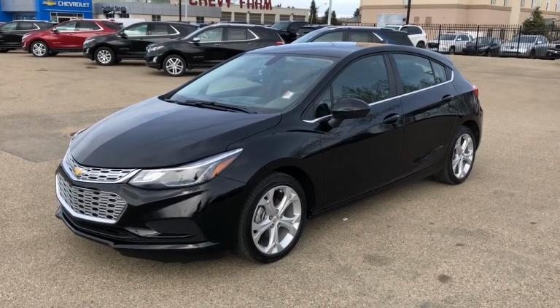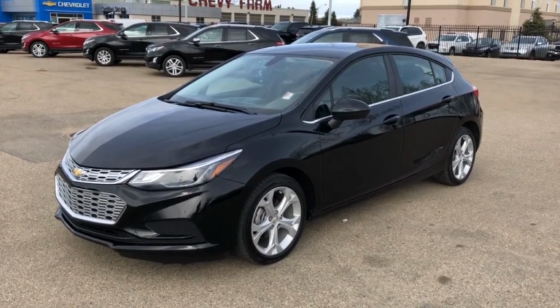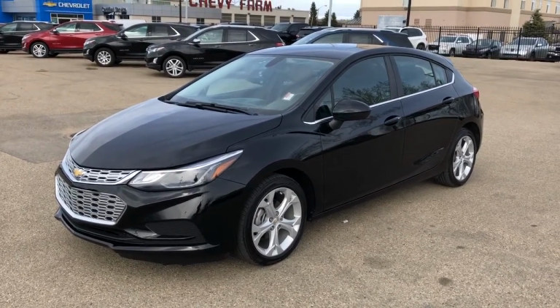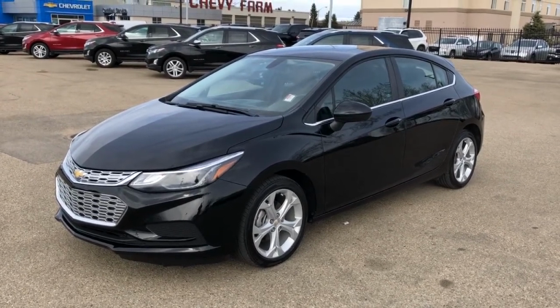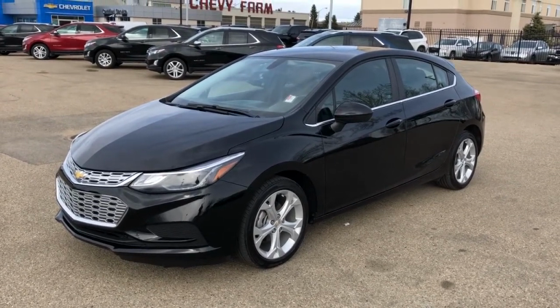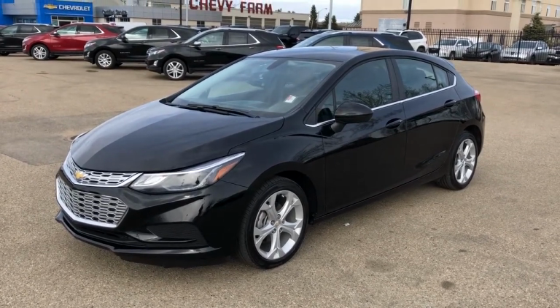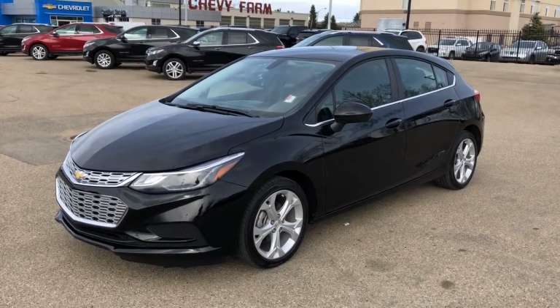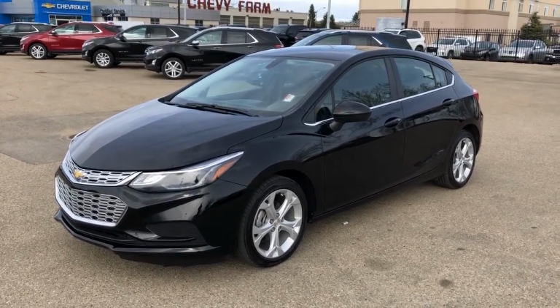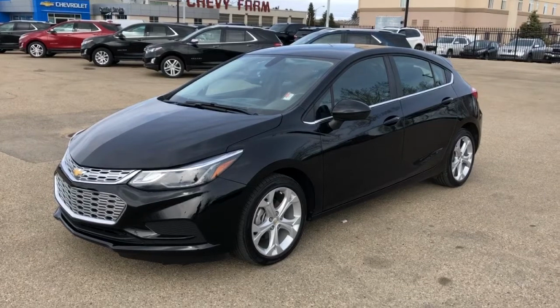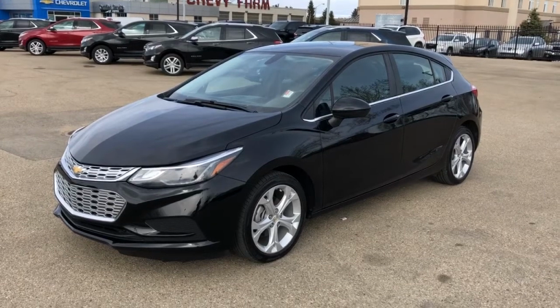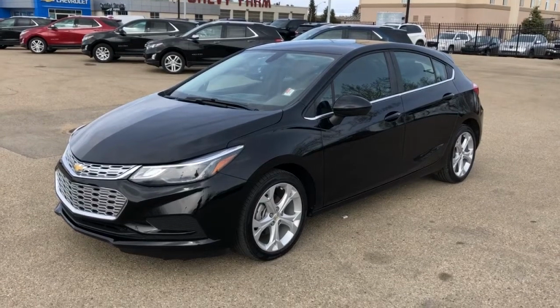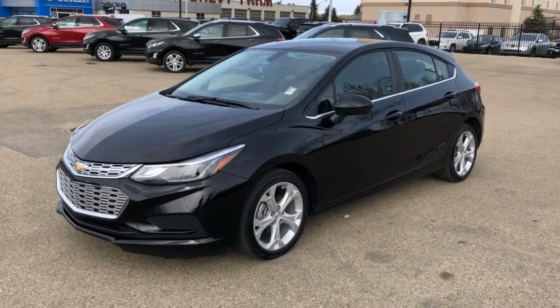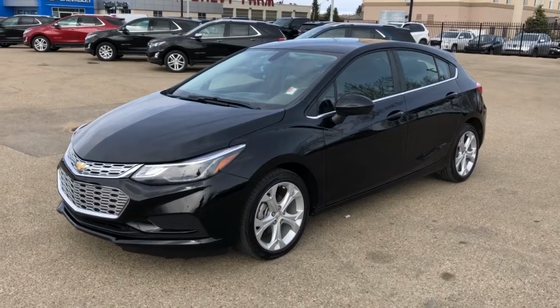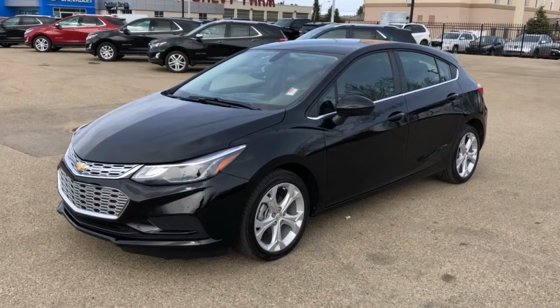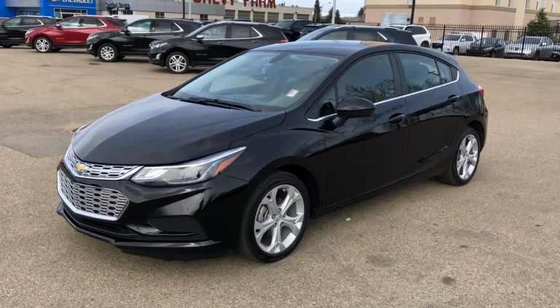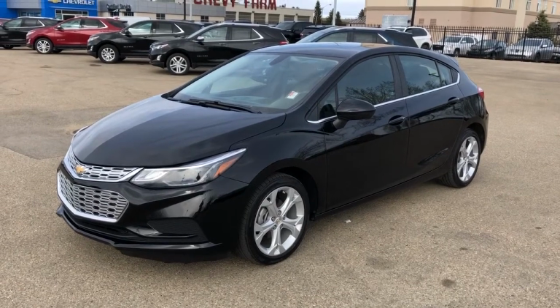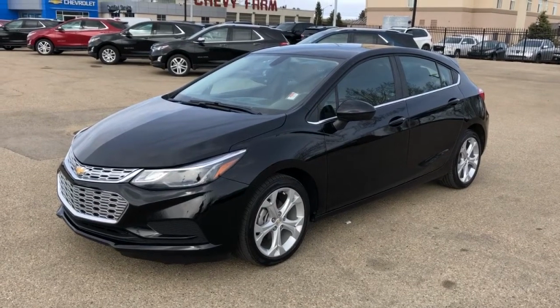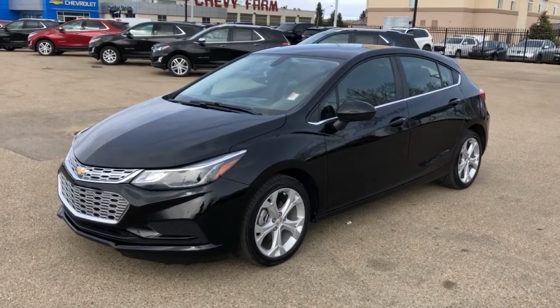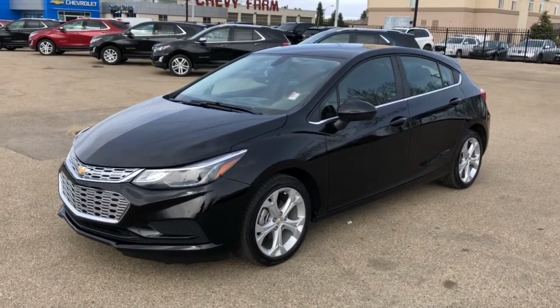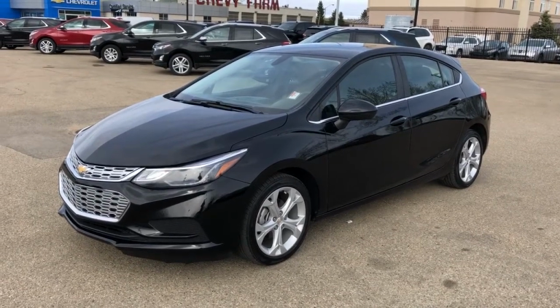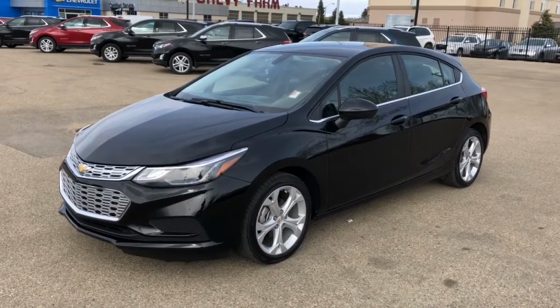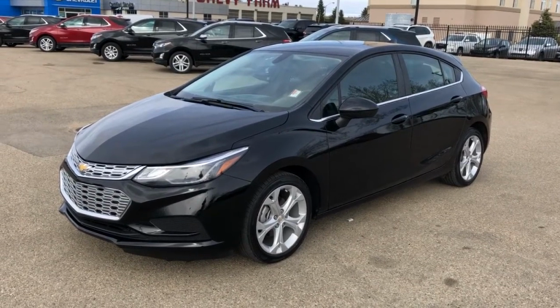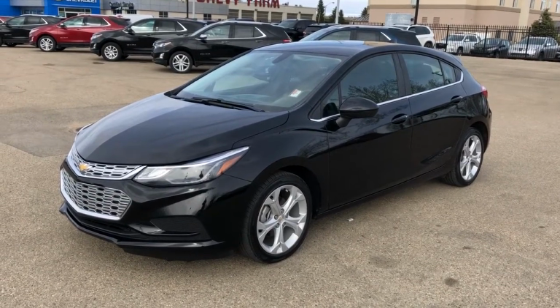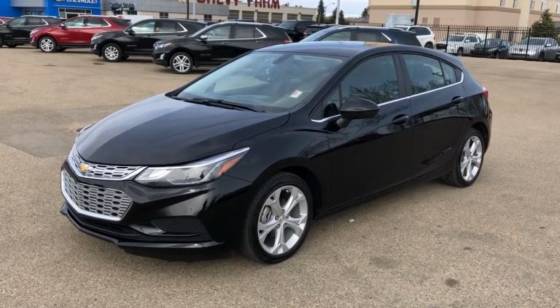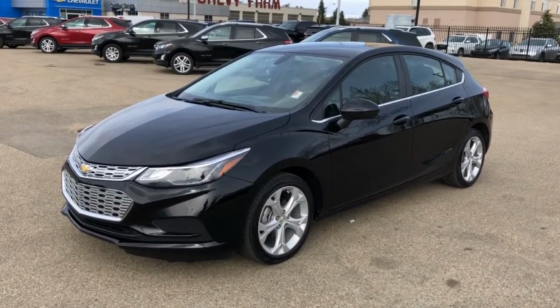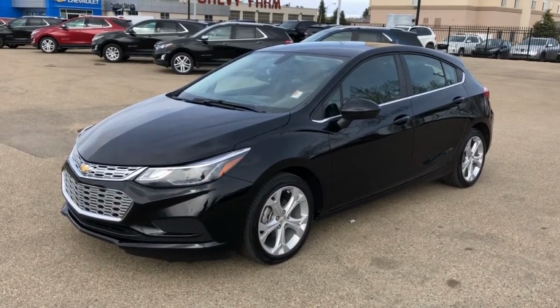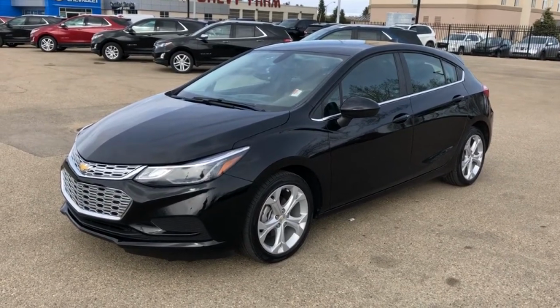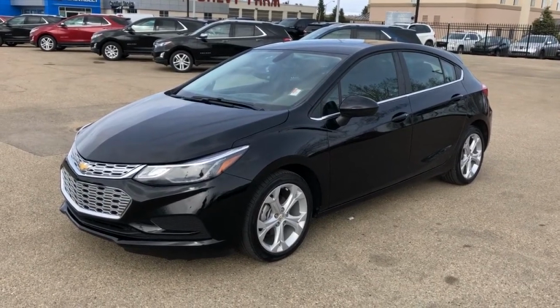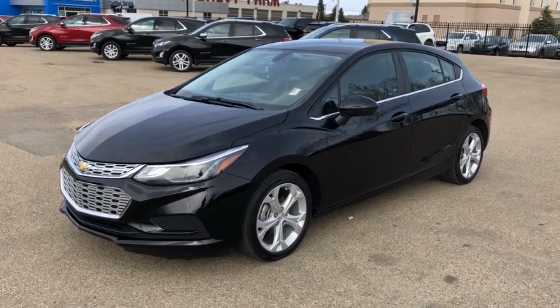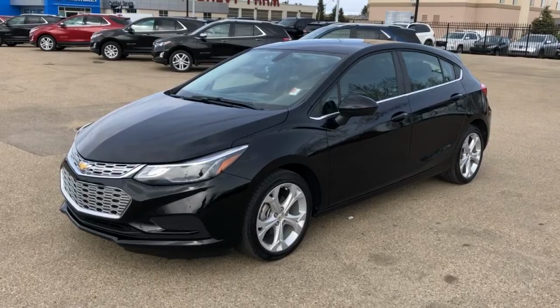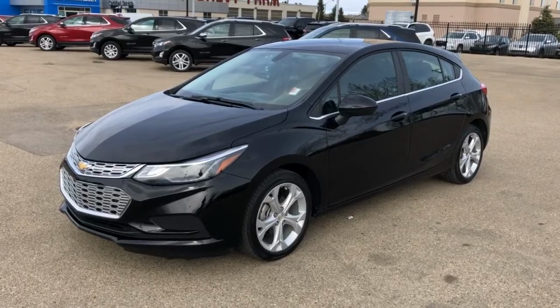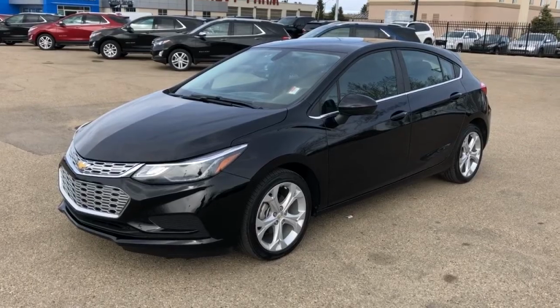This vehicle is featured in deep black metallic paint with alloy rims. We have our sunroof, backup camera, hatchback, as well as heated seats.